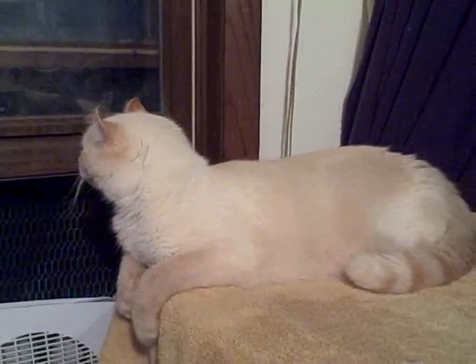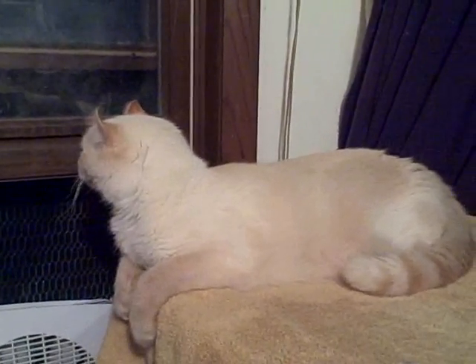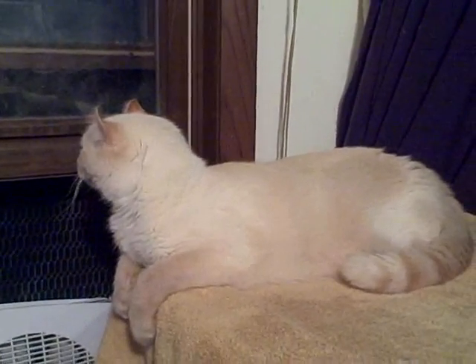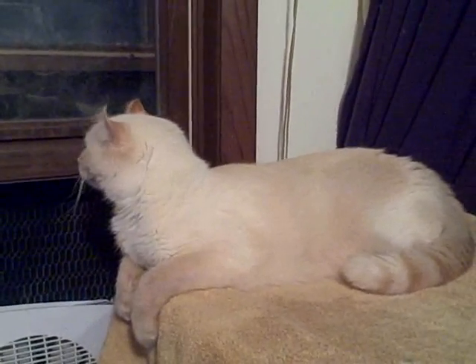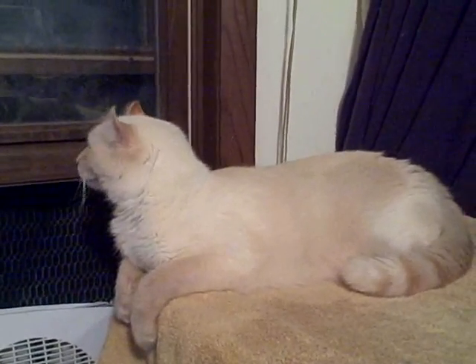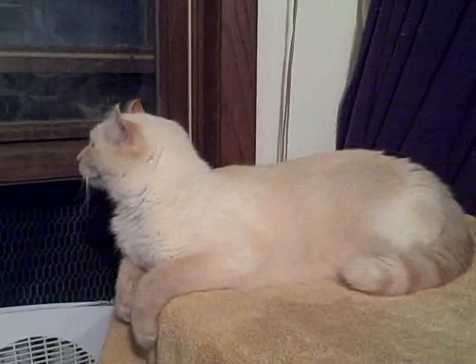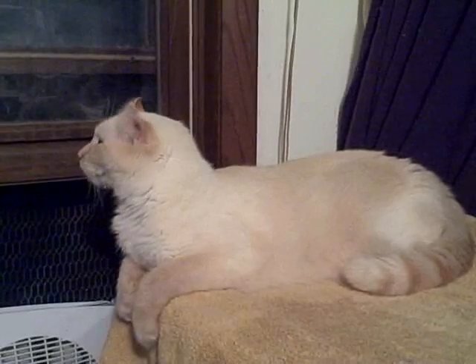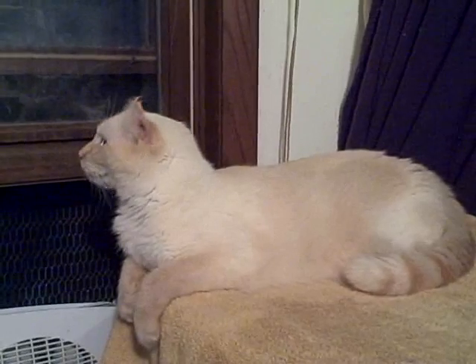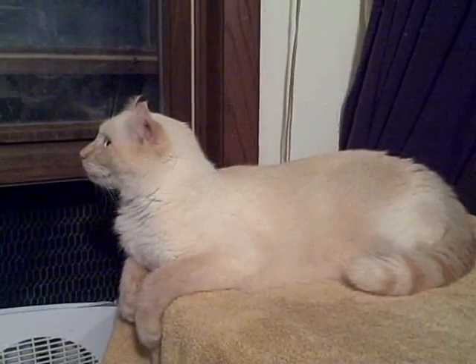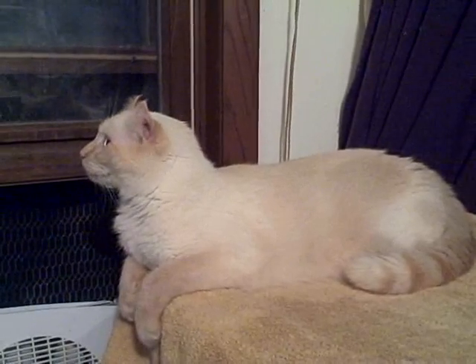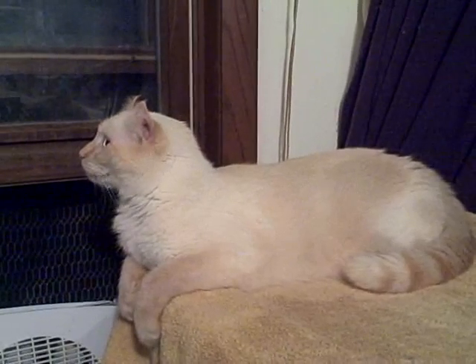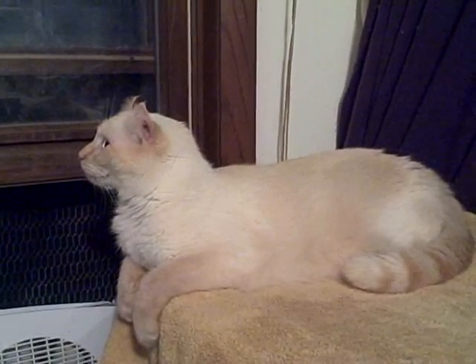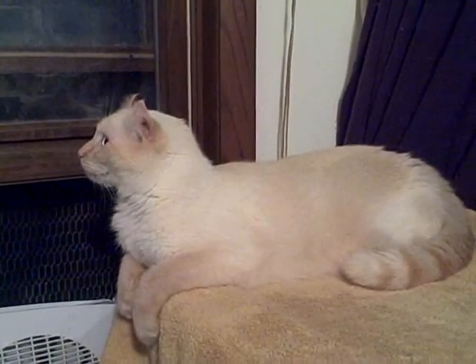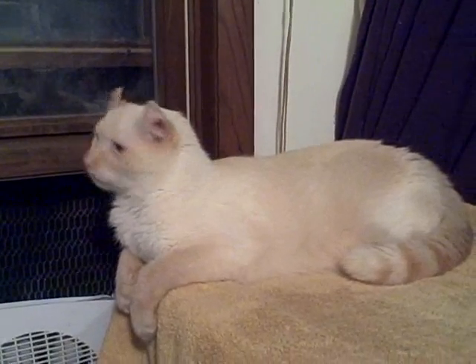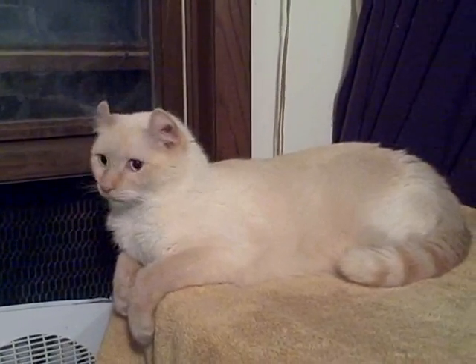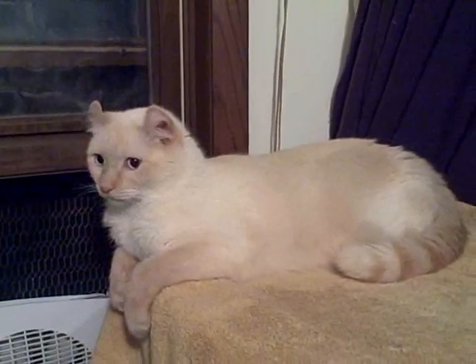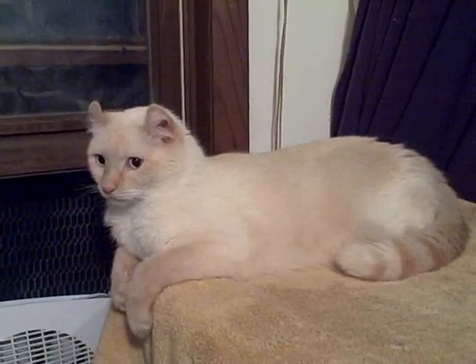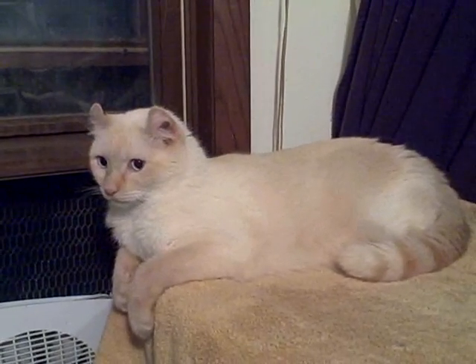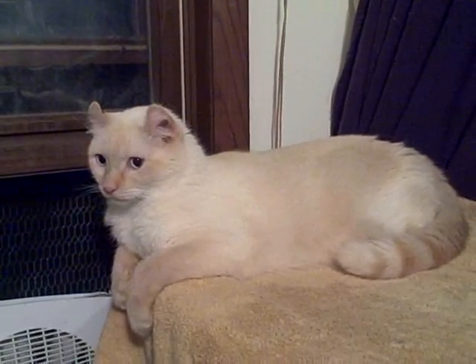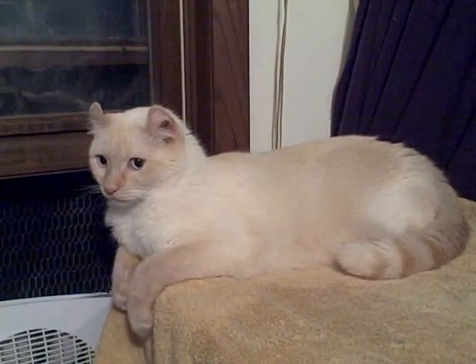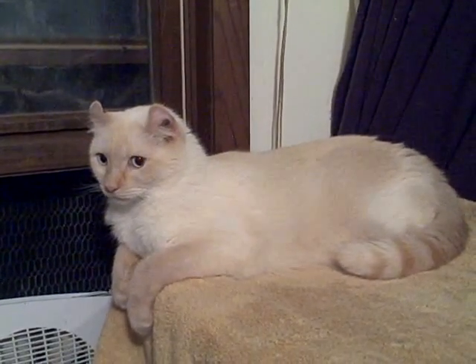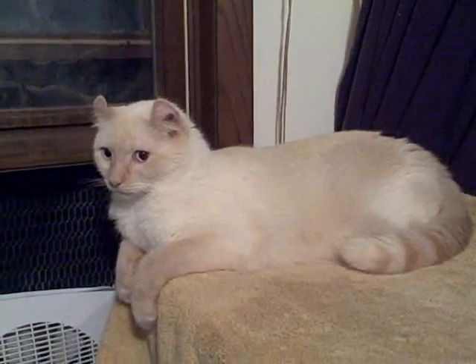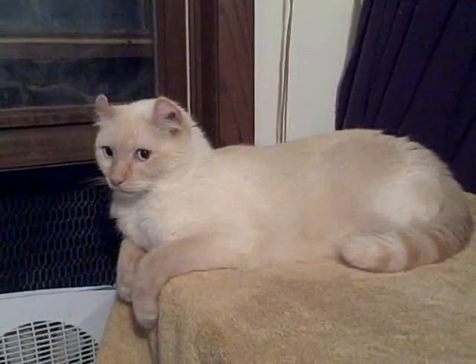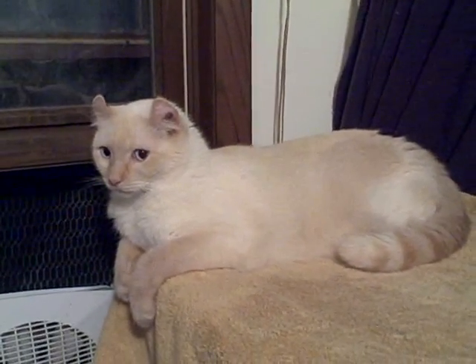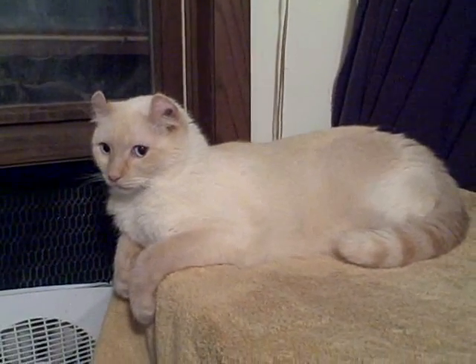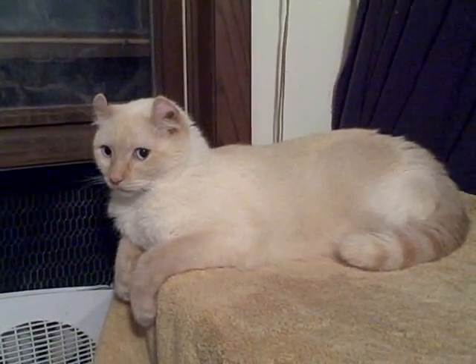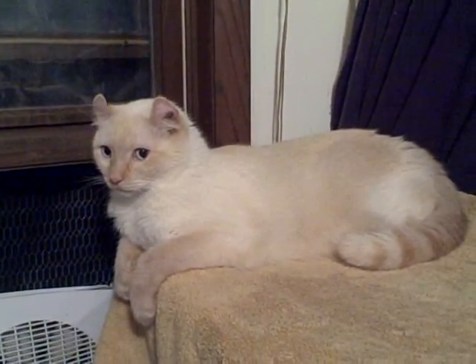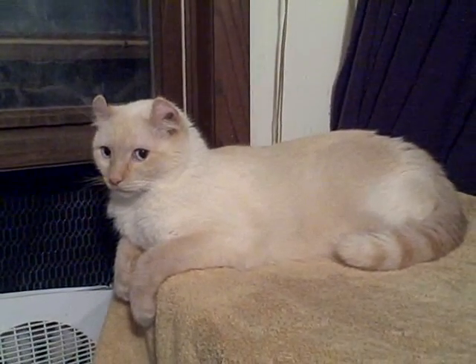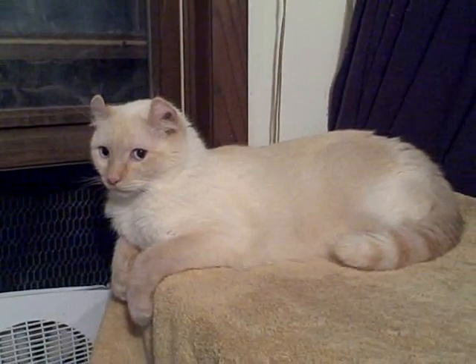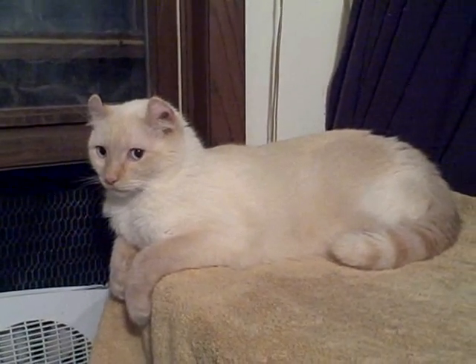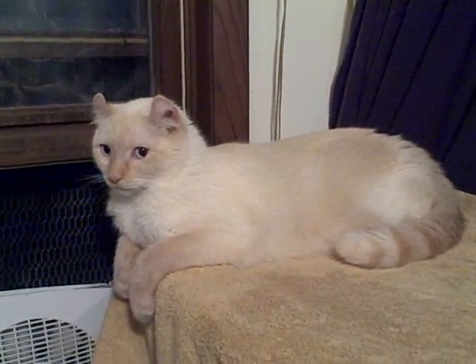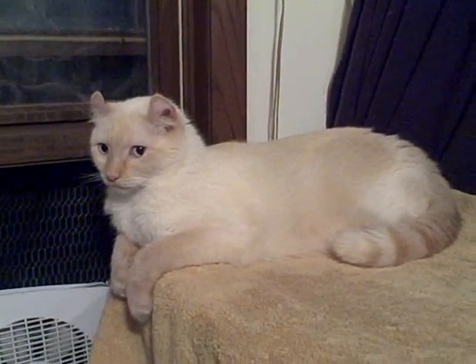This guy is a very nice neutered male, front-declawed adult.